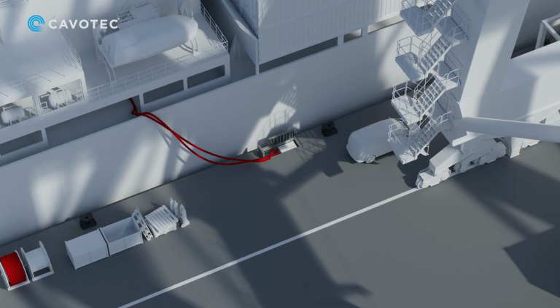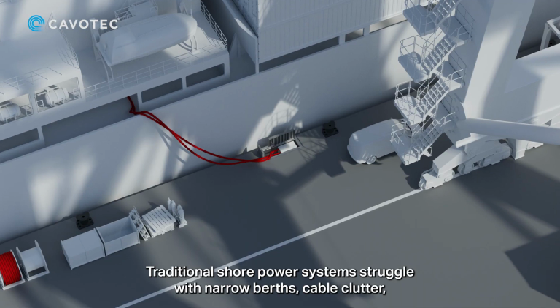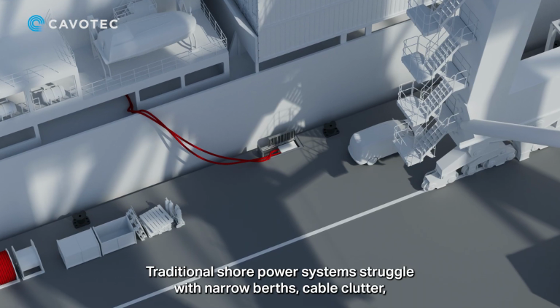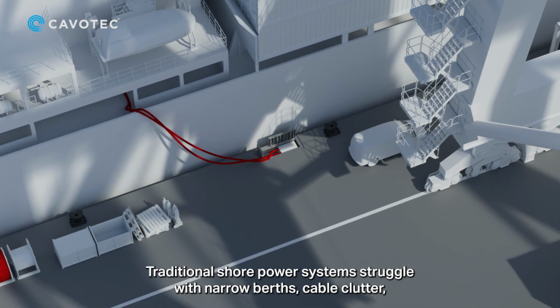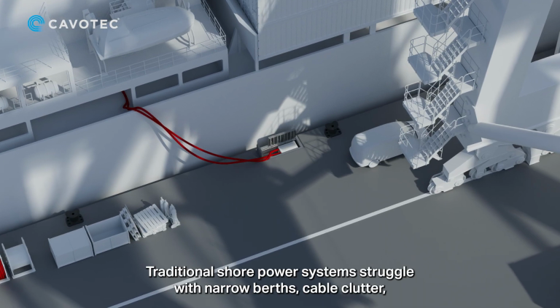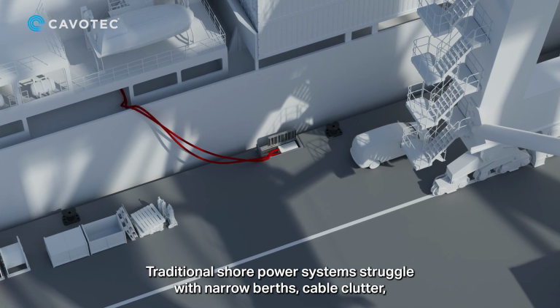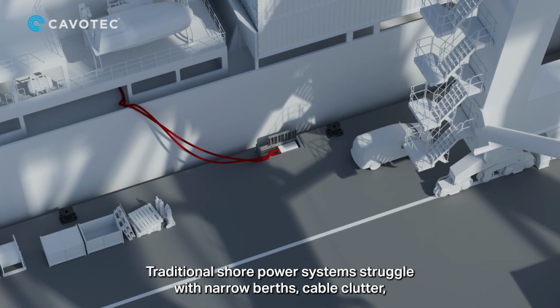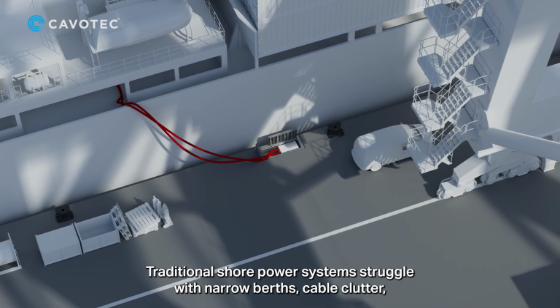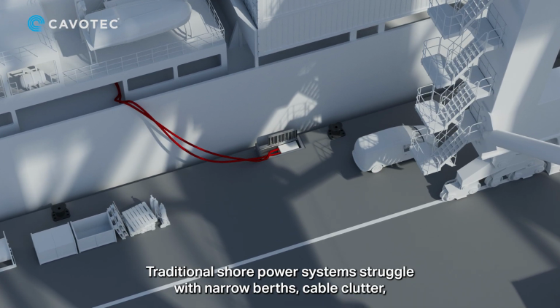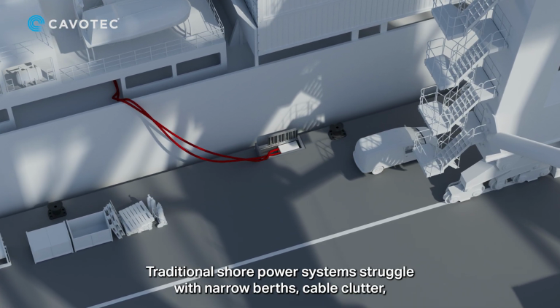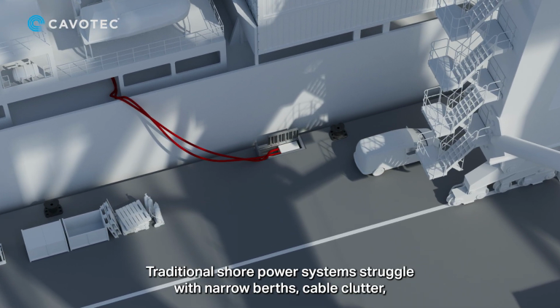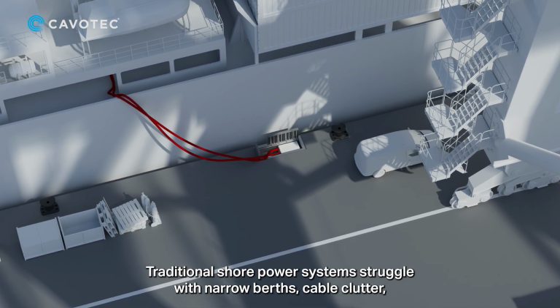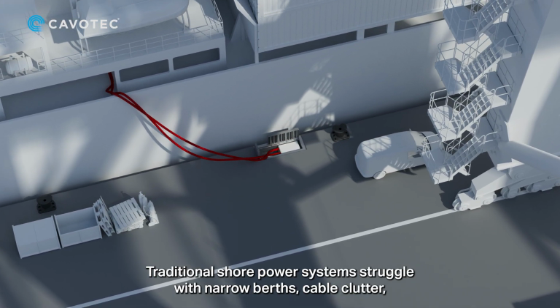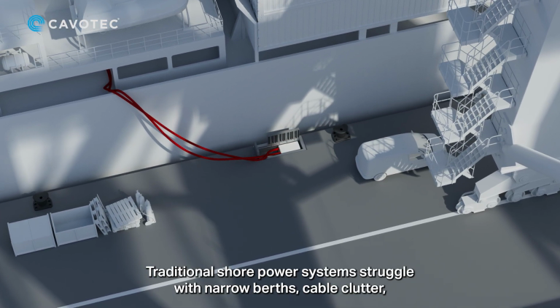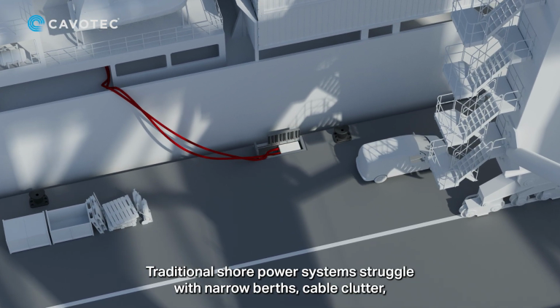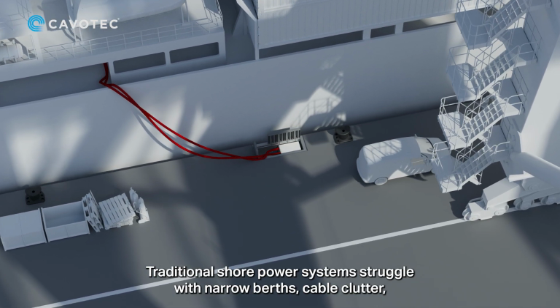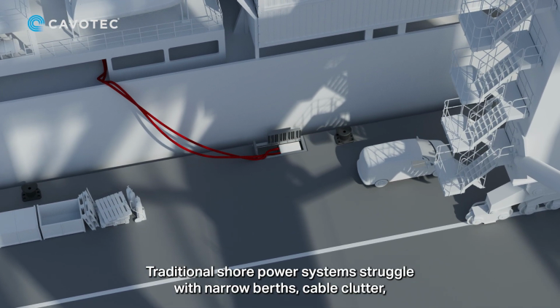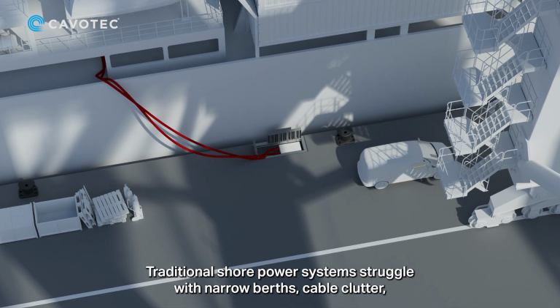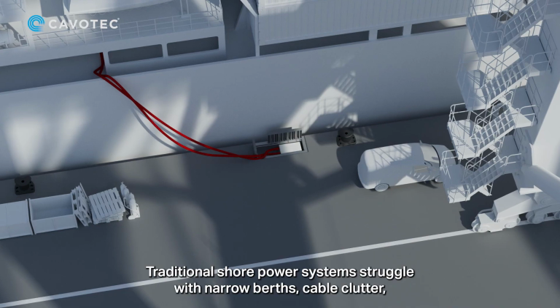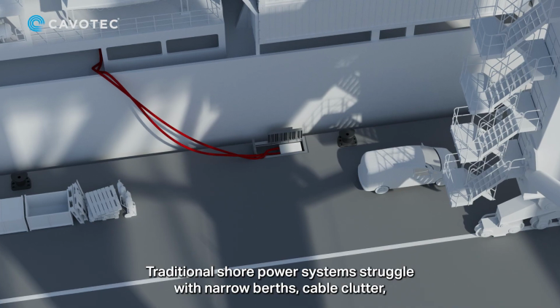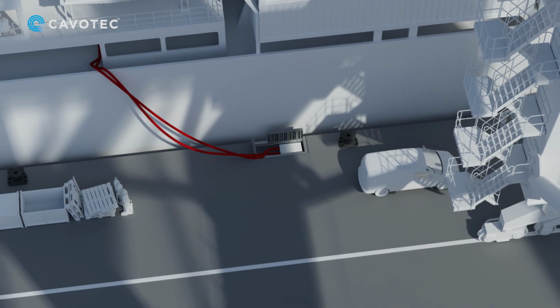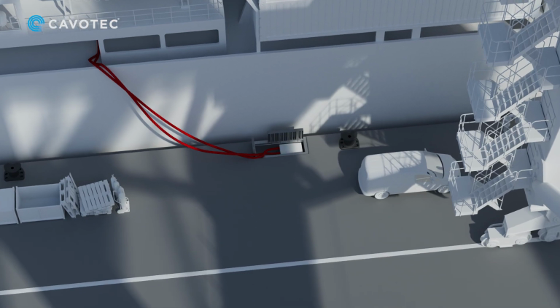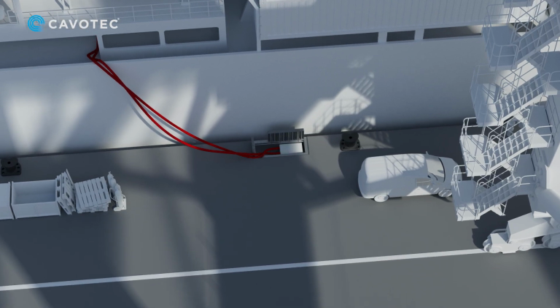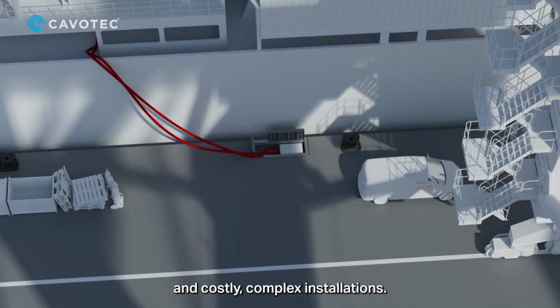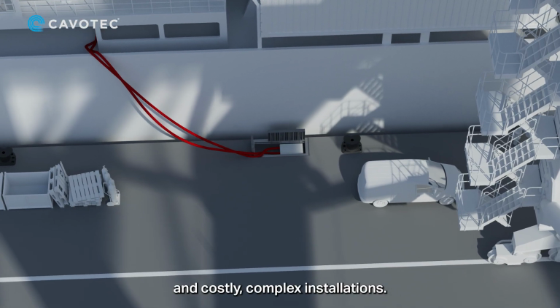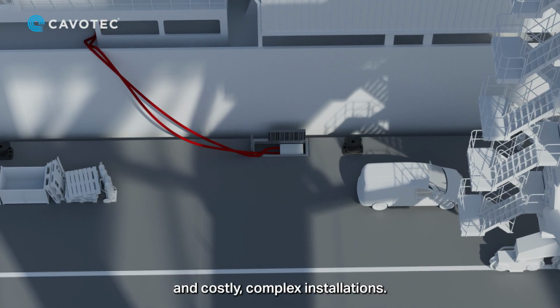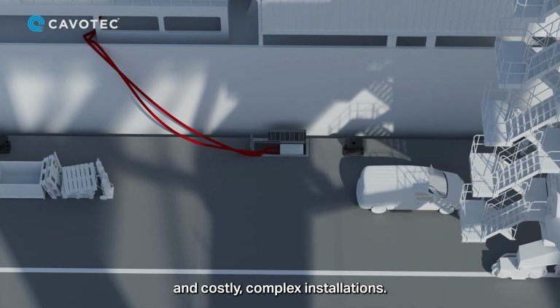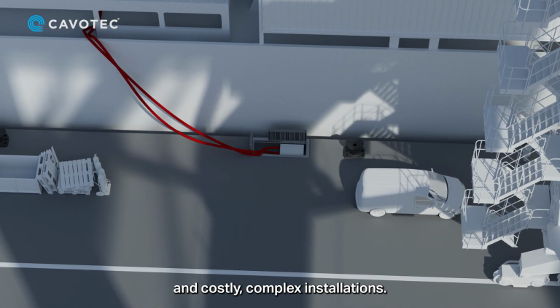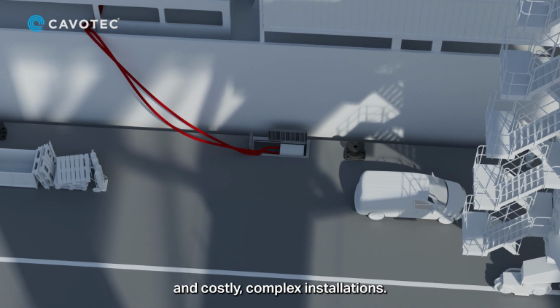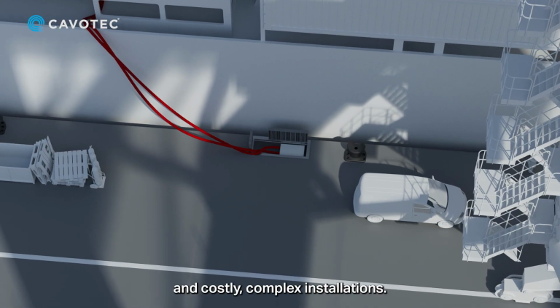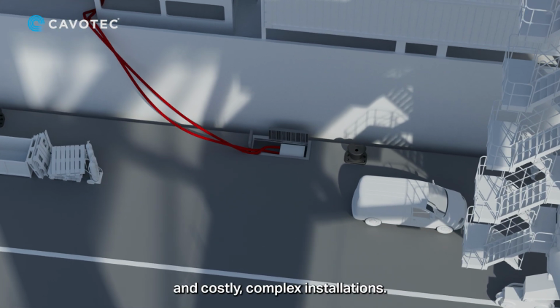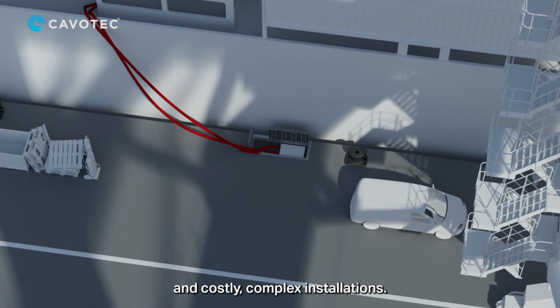Traditional shore power systems struggle with narrow berths, cable clutter, and costly, complex installations.